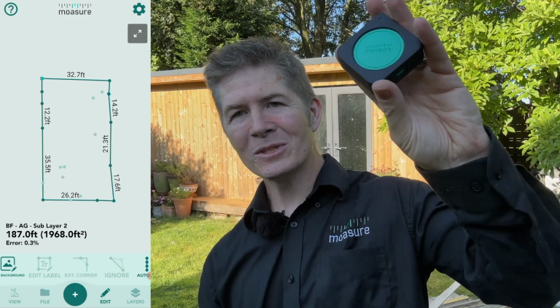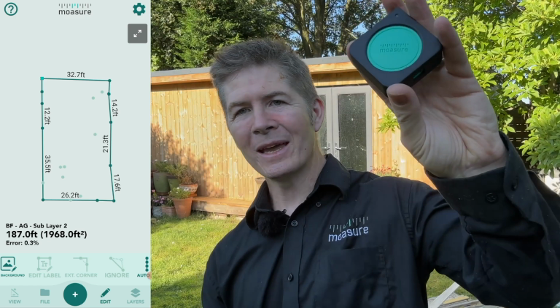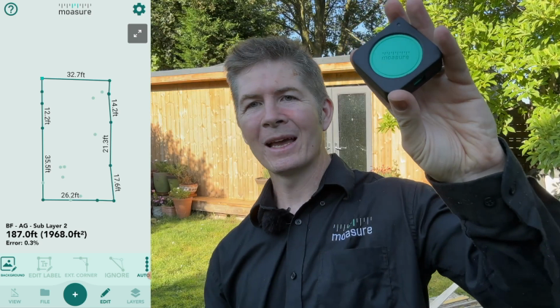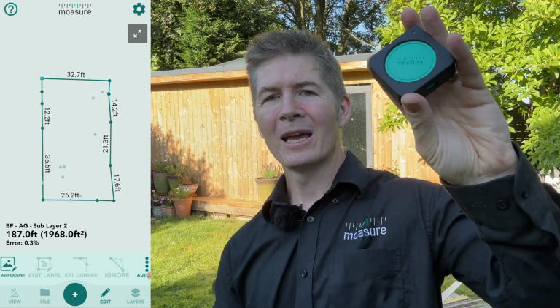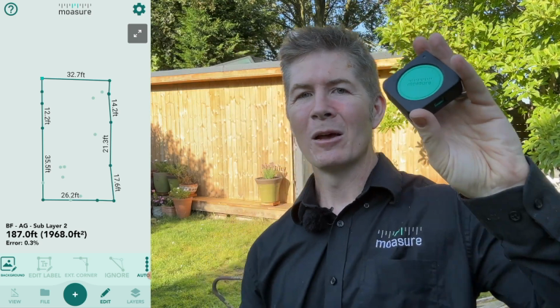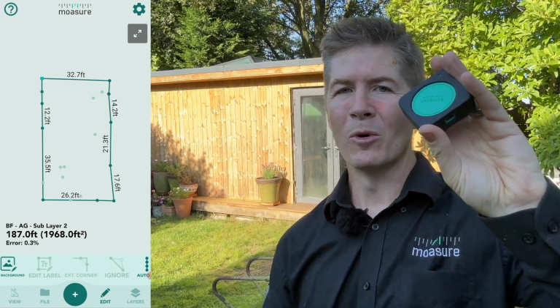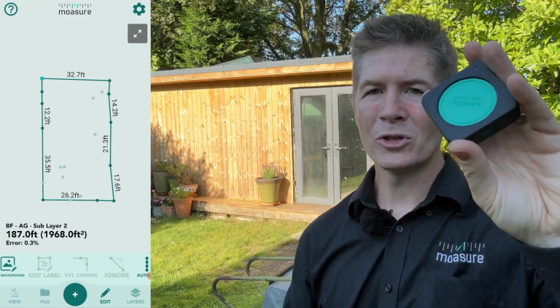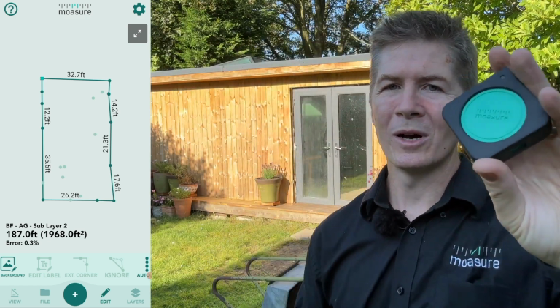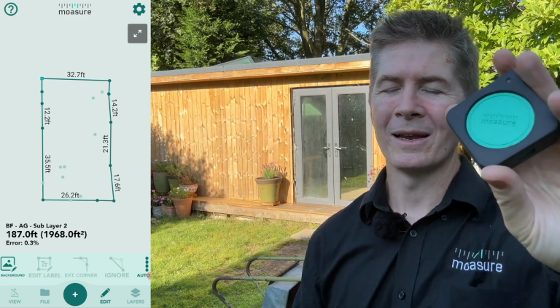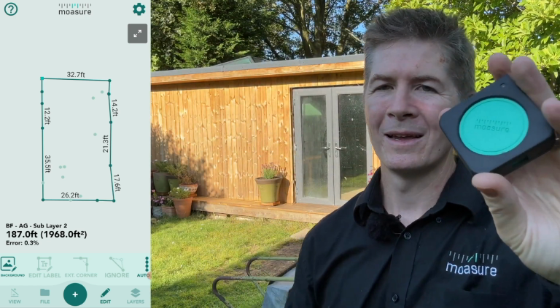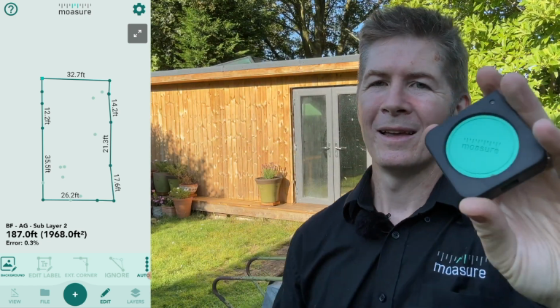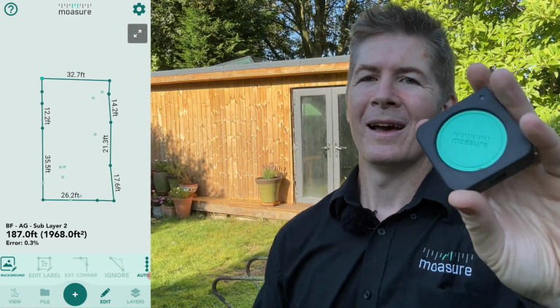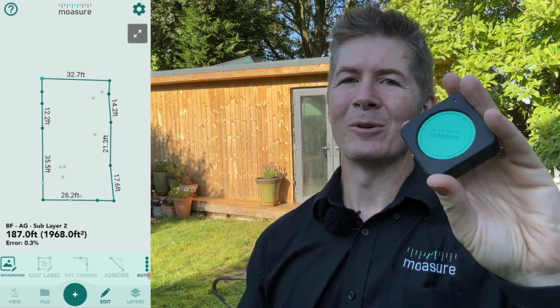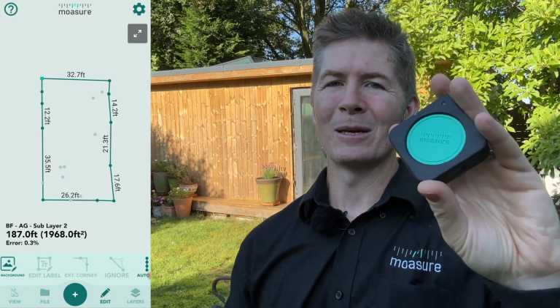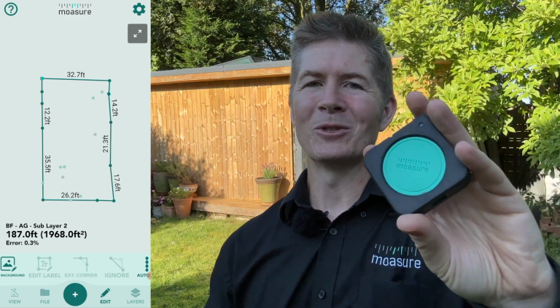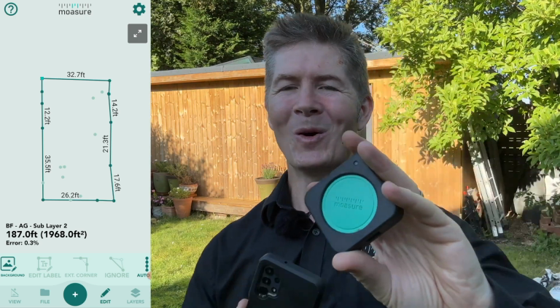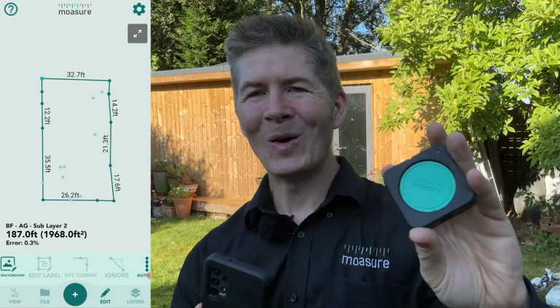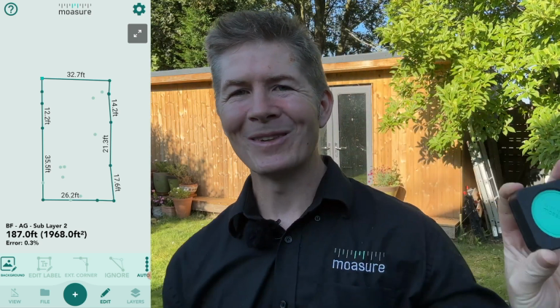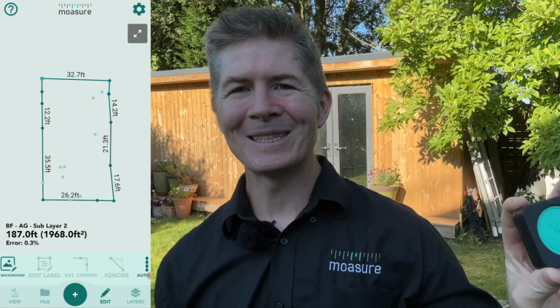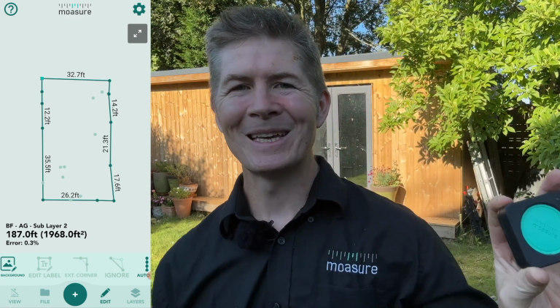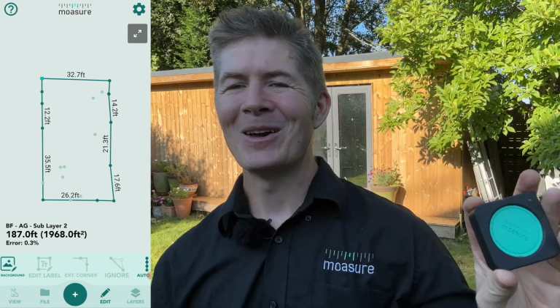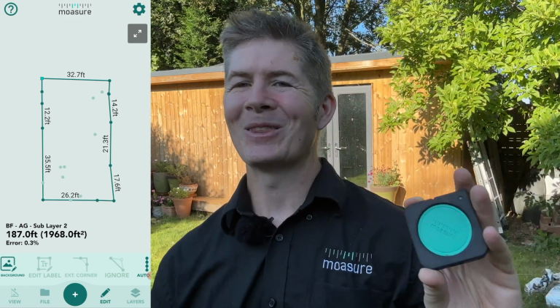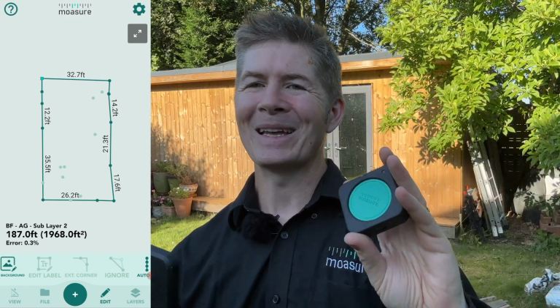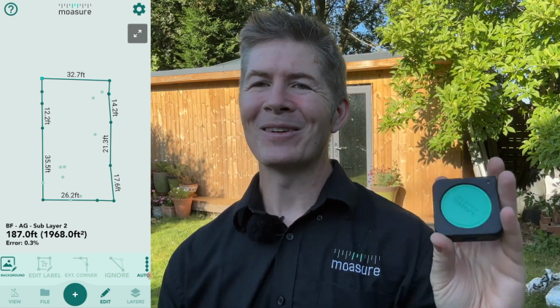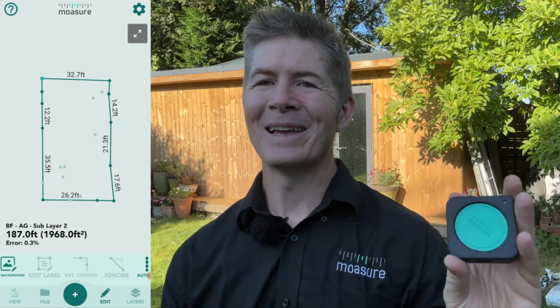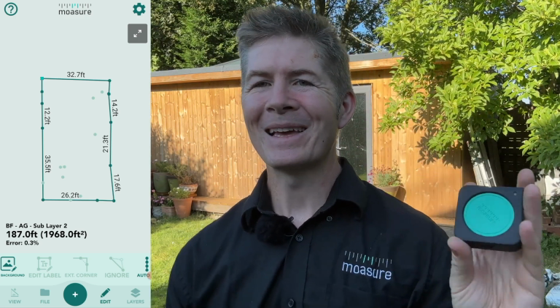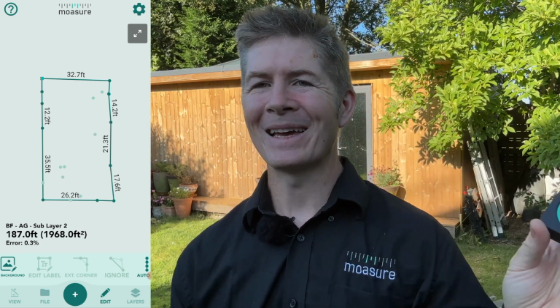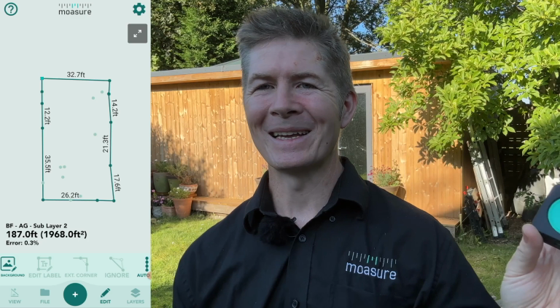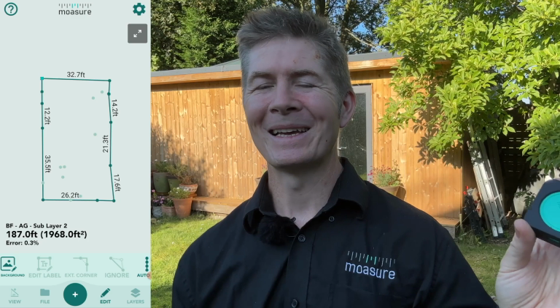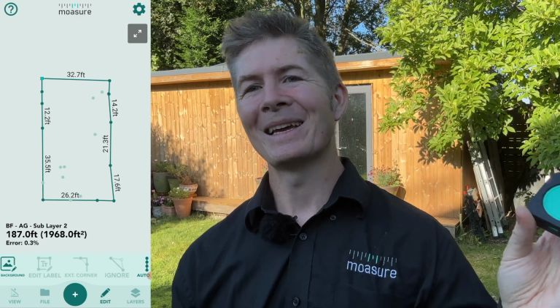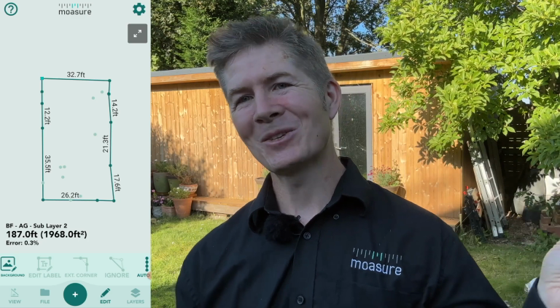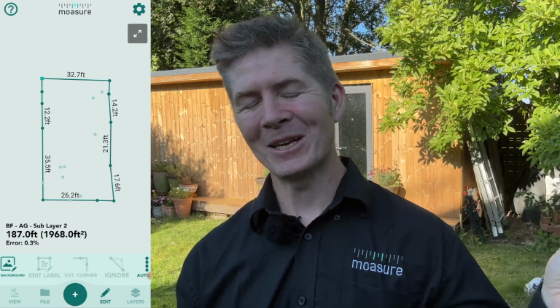Along with the Ignore Points tool, we have established a true representation of the whole garden area with the correct numbers for total perimeter and total area. Using Mojo 1, I was able to do all of this without even getting a scratch.